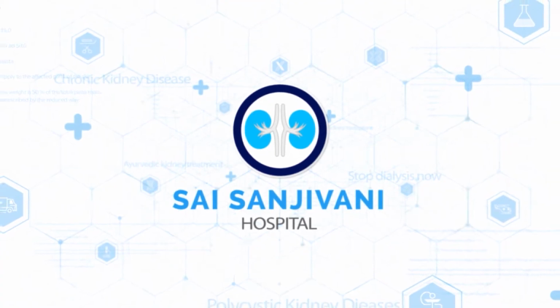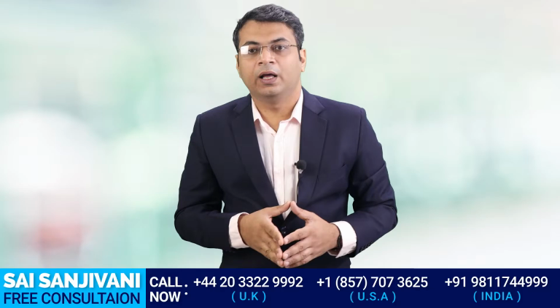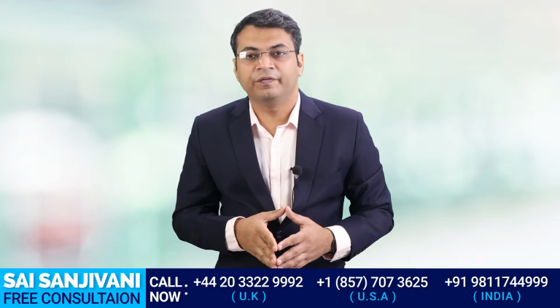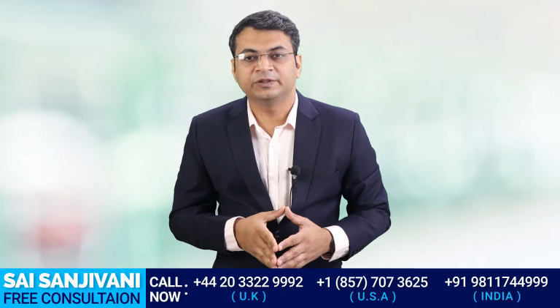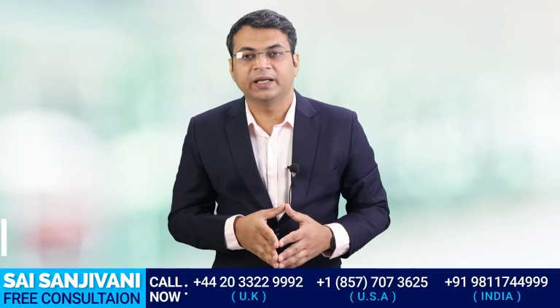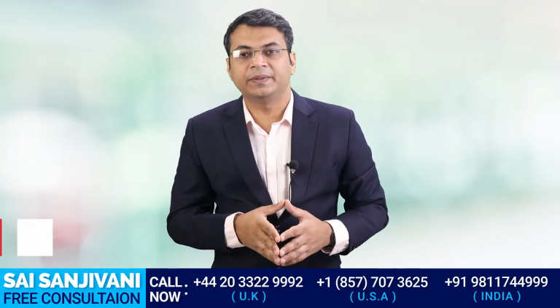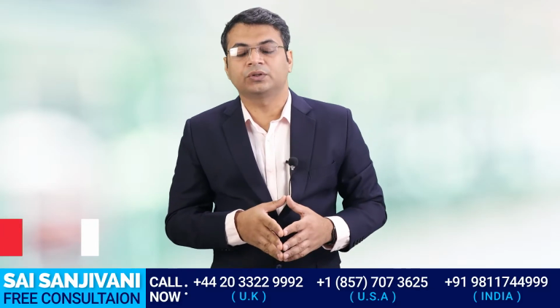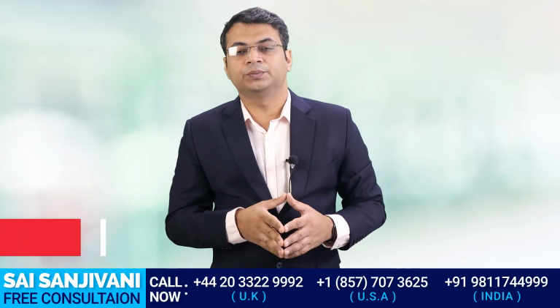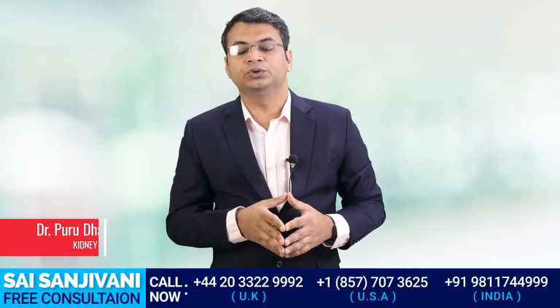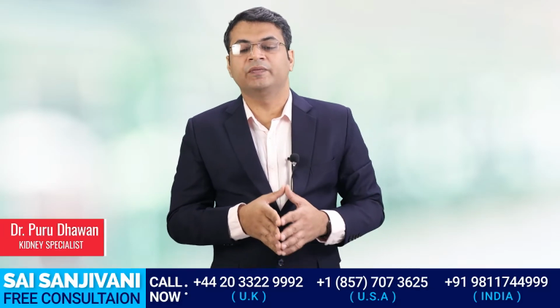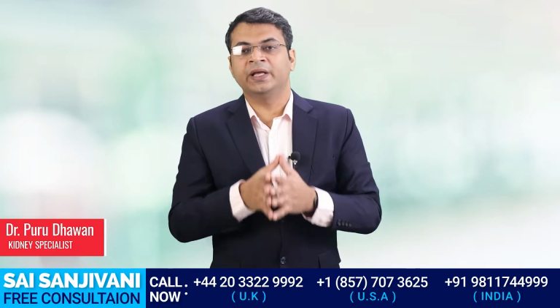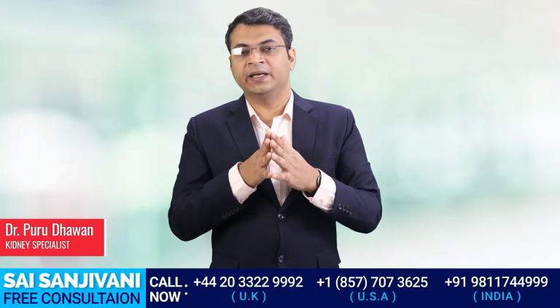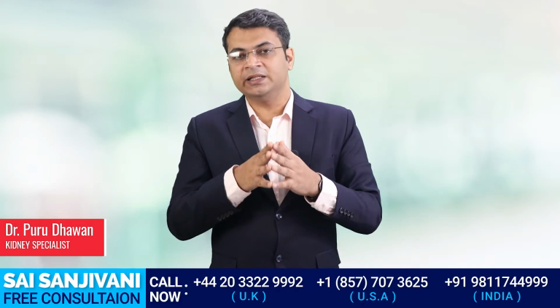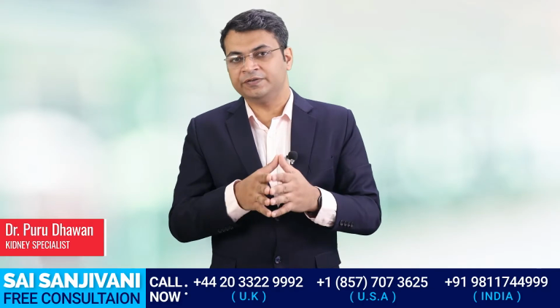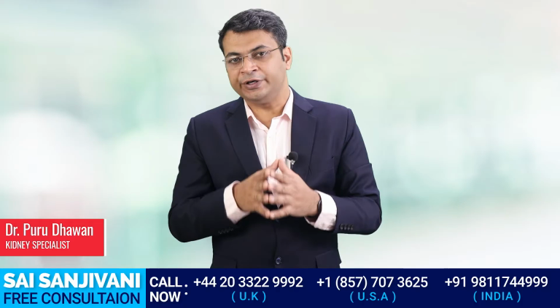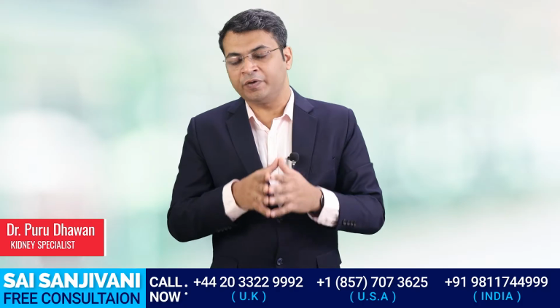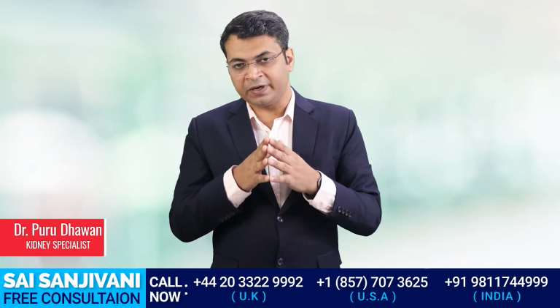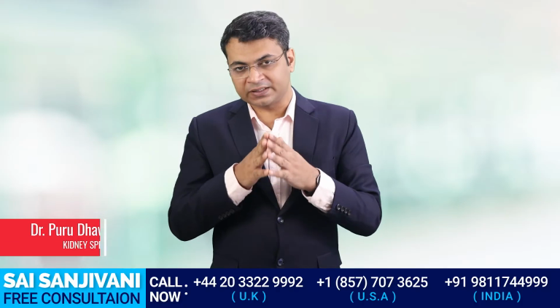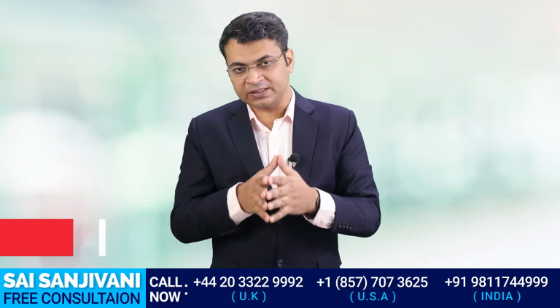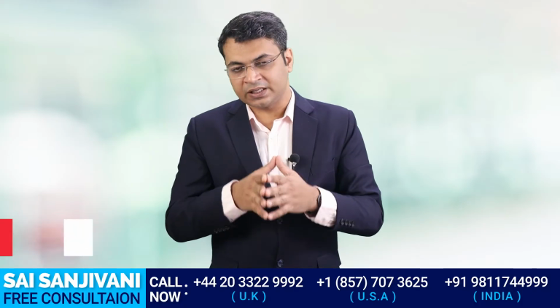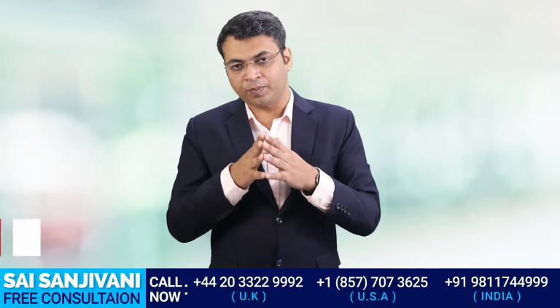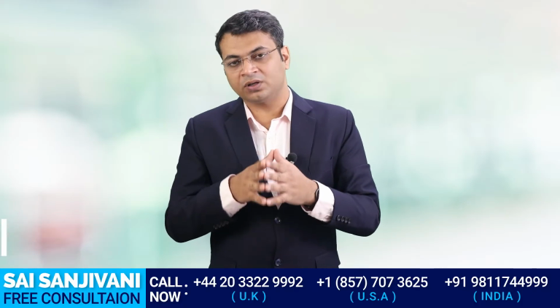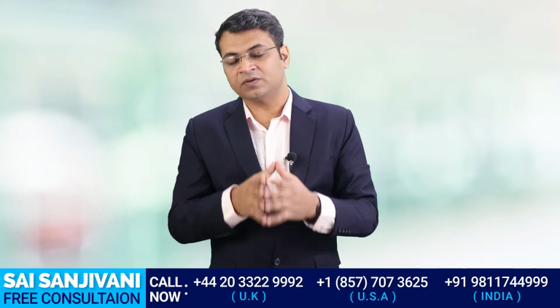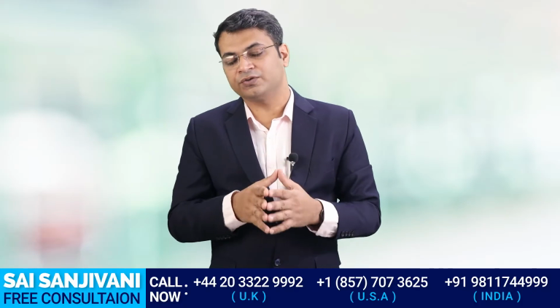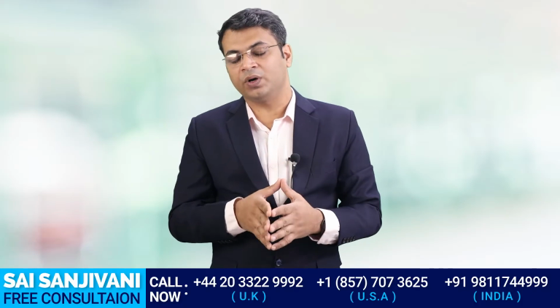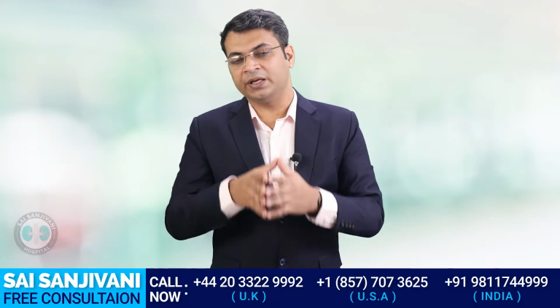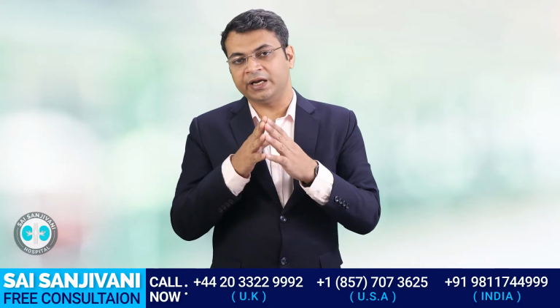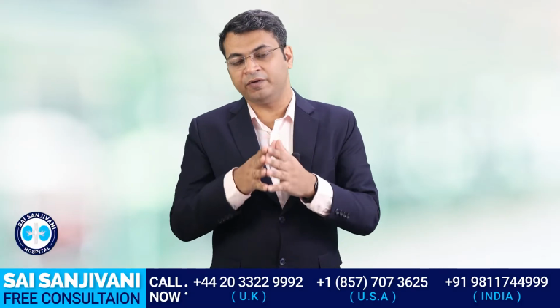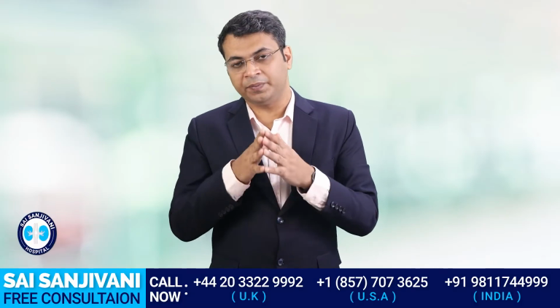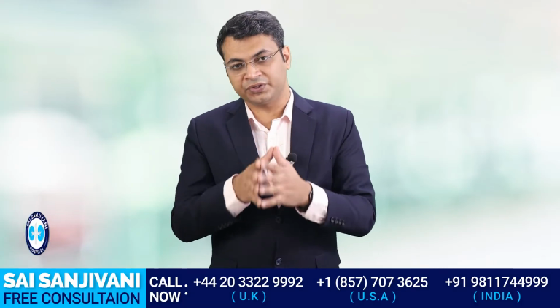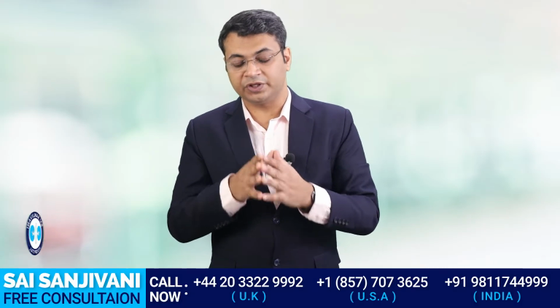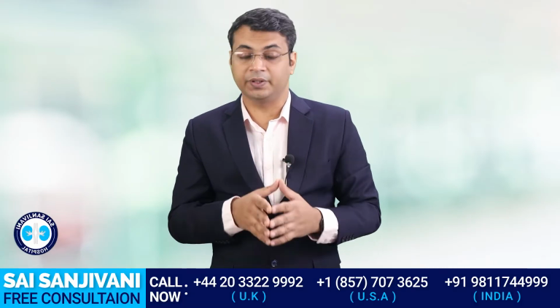Hello friends, my name is Dr. Puru Dhaban, and in this video we will discuss the importance of salt in a kidney failure patient's treatment.